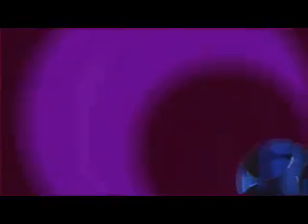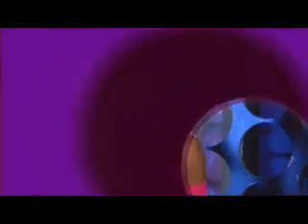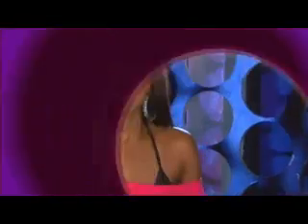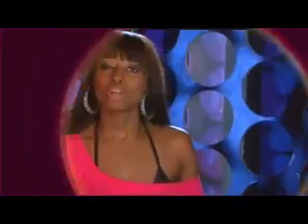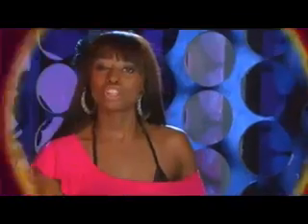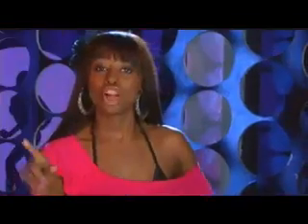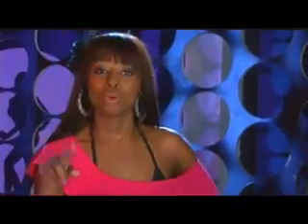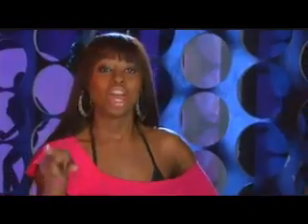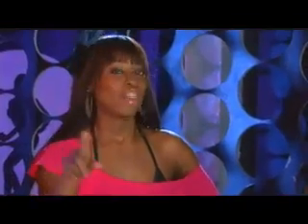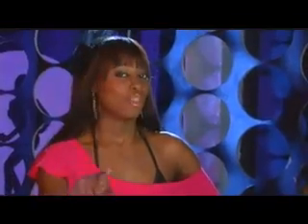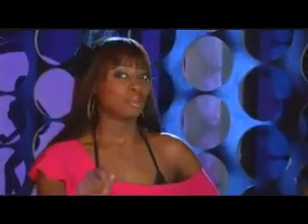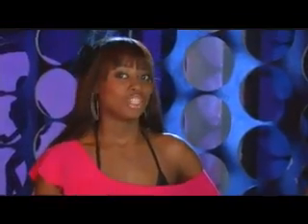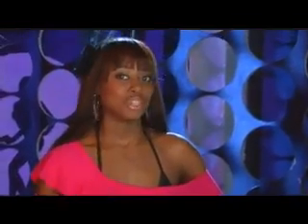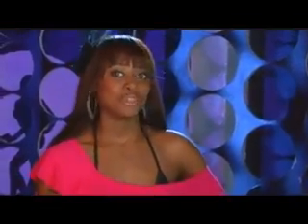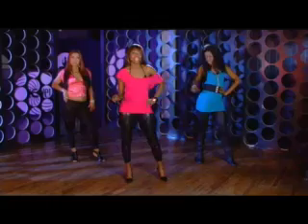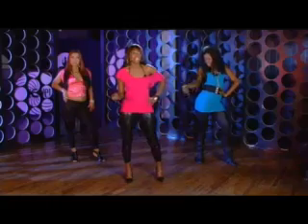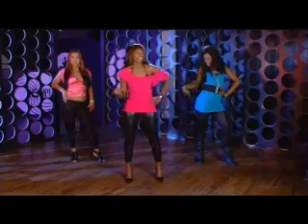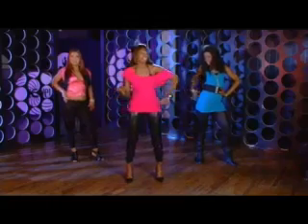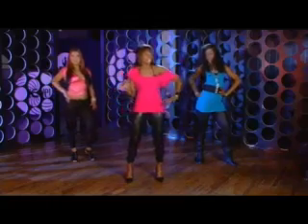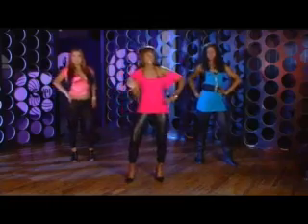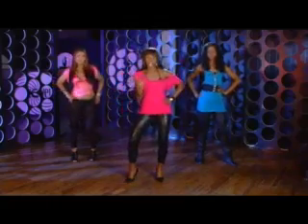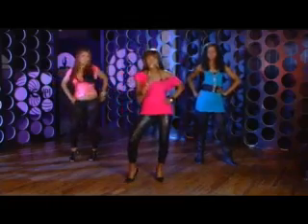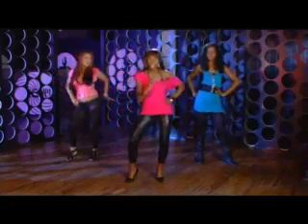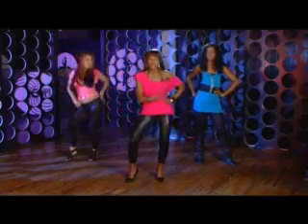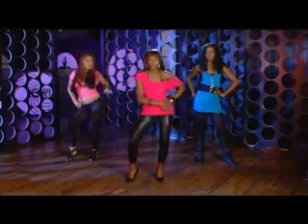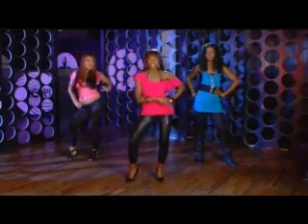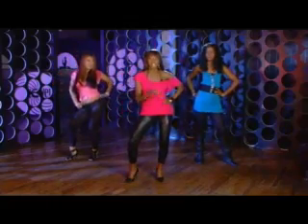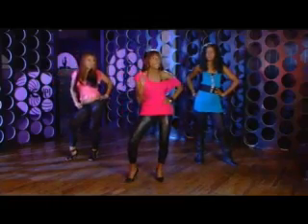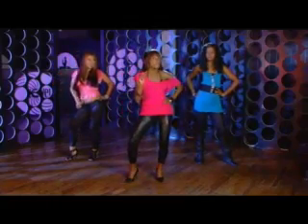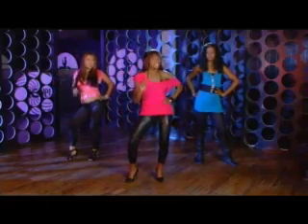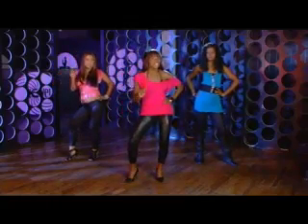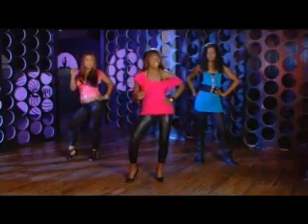Today we're gonna start with the booty-tude — you're gonna shake your booty with an attitude.